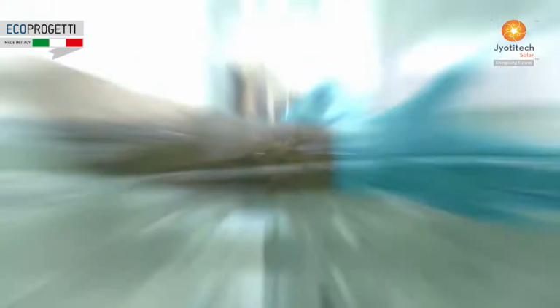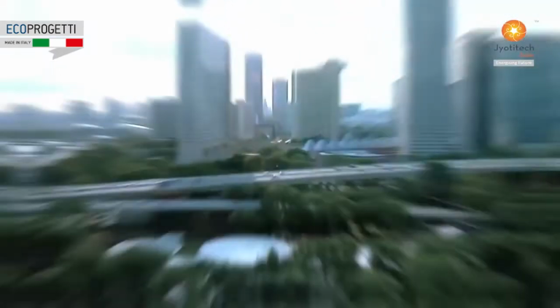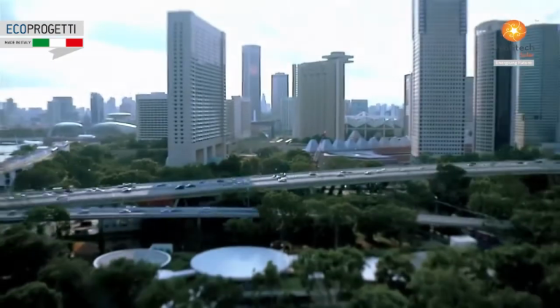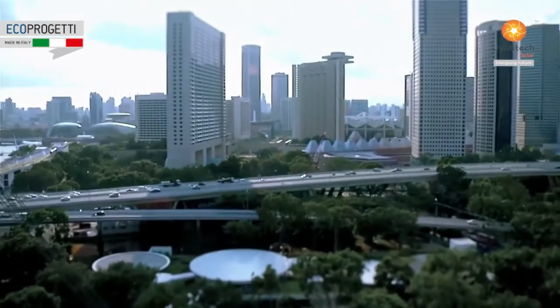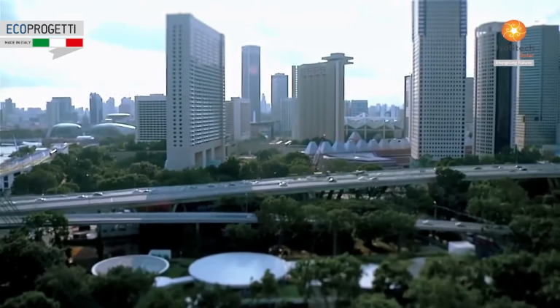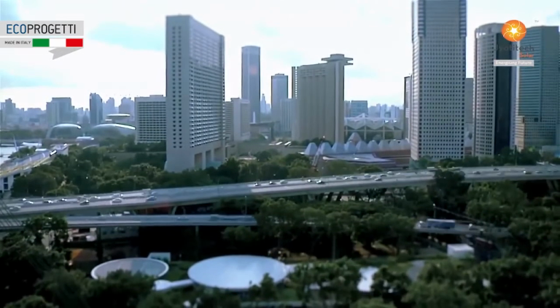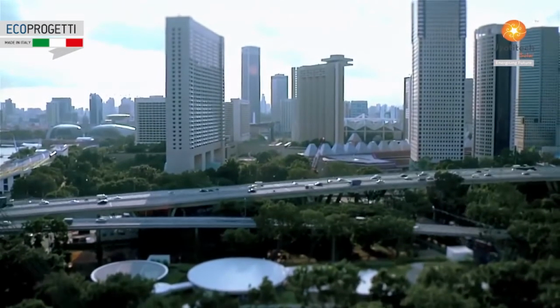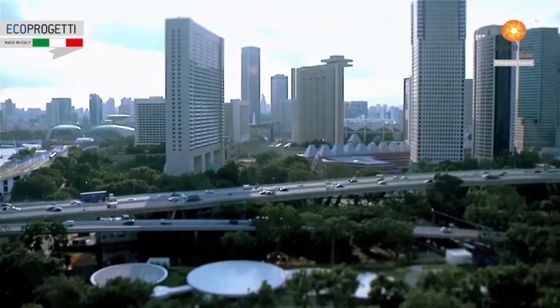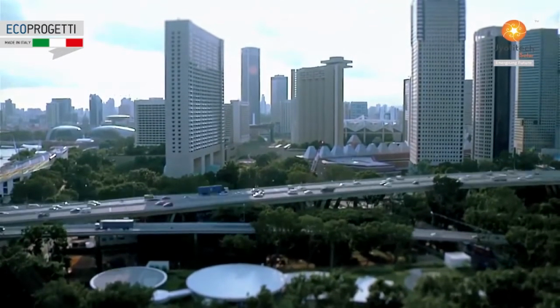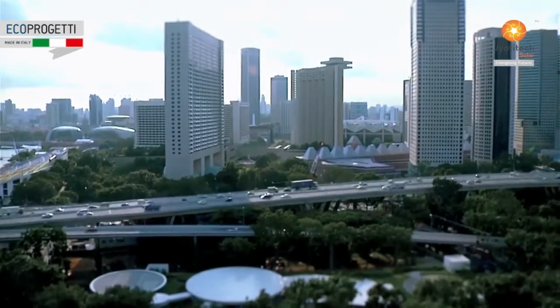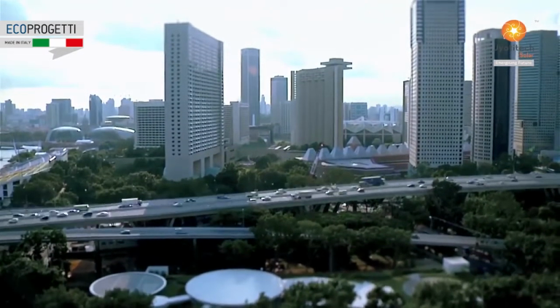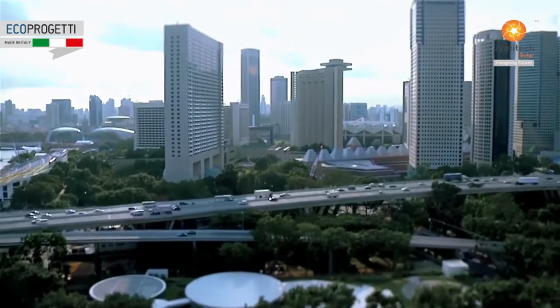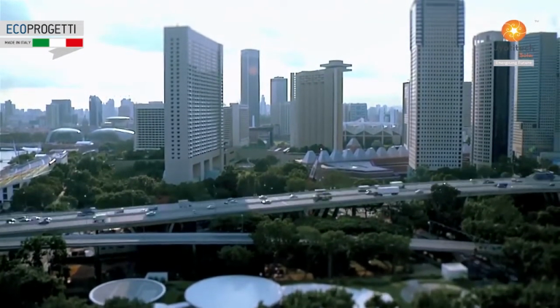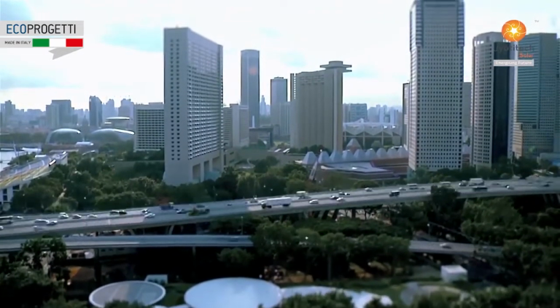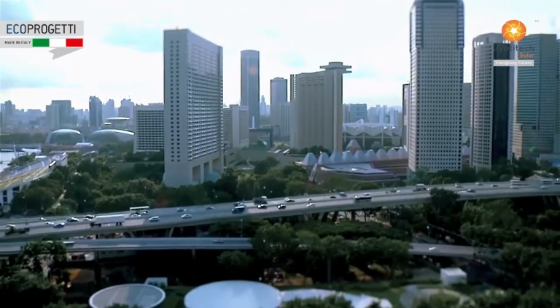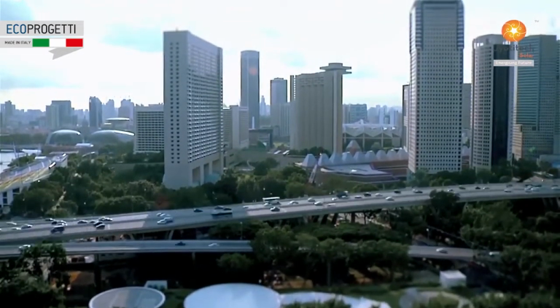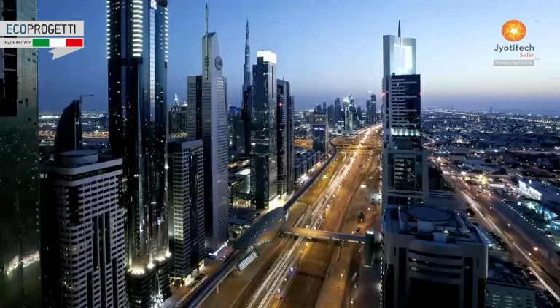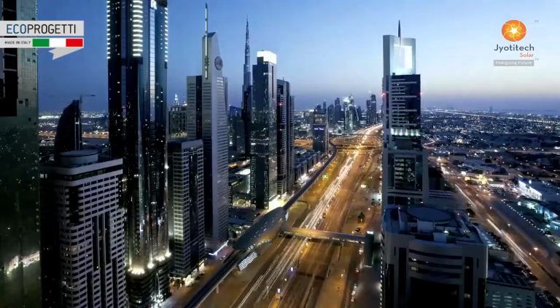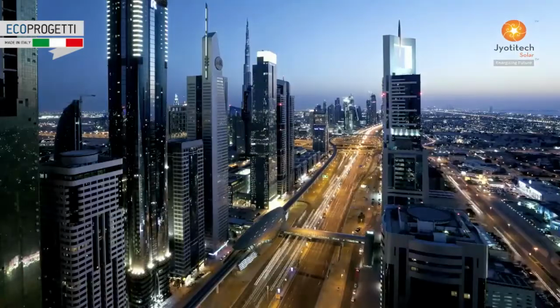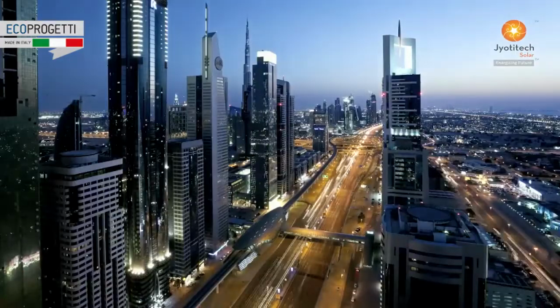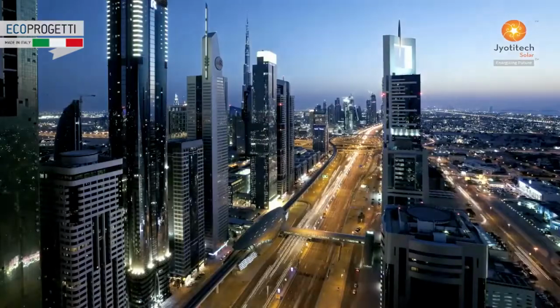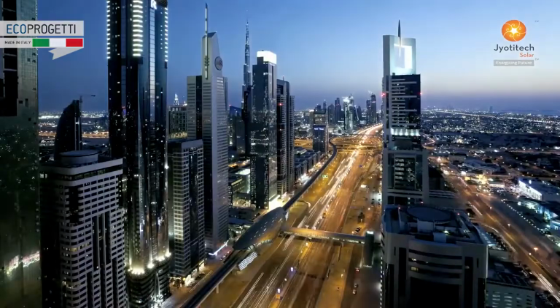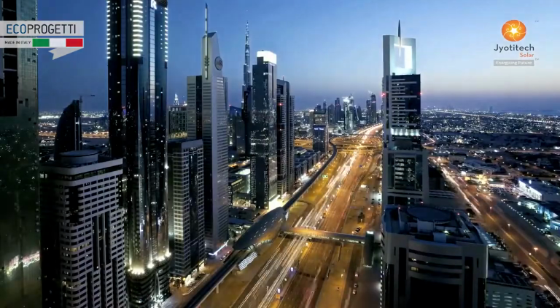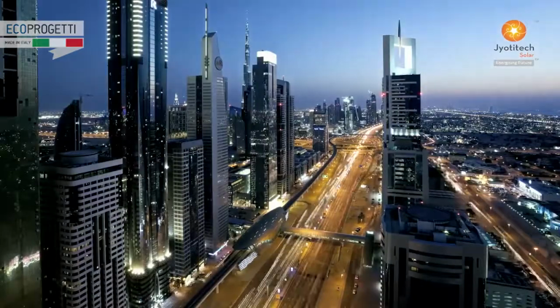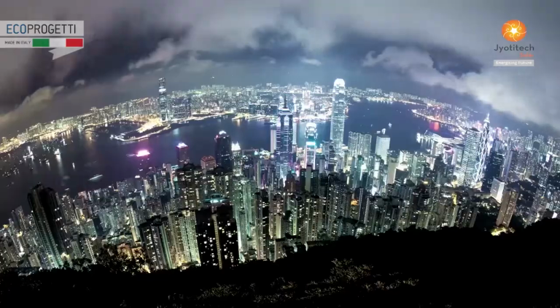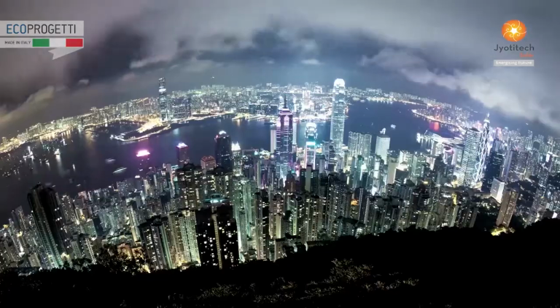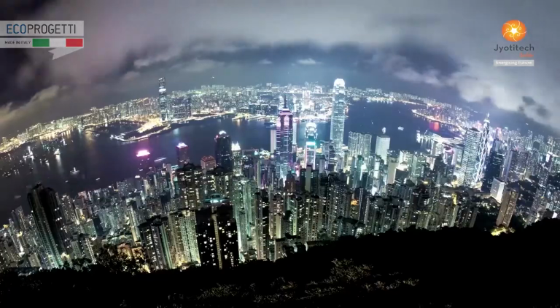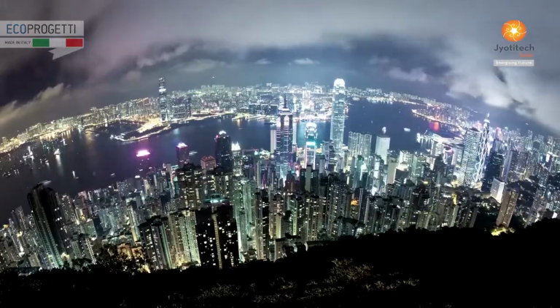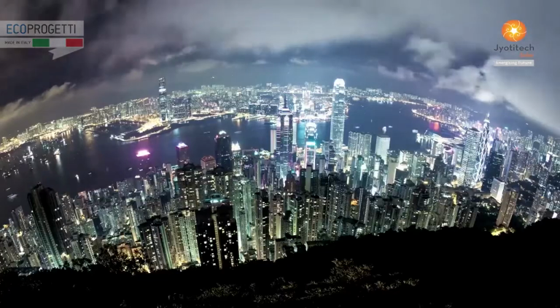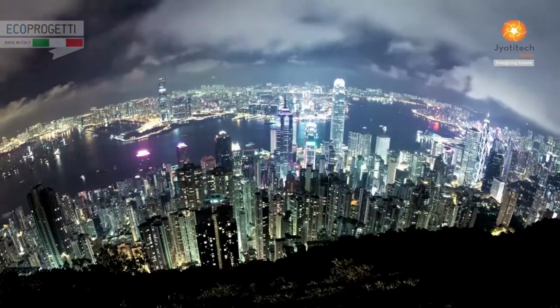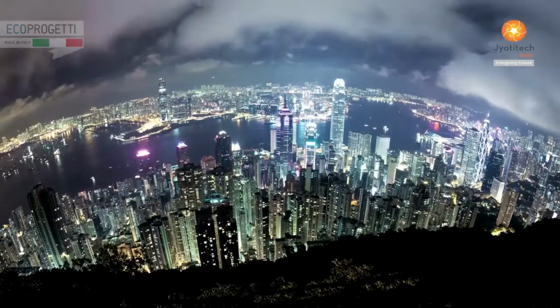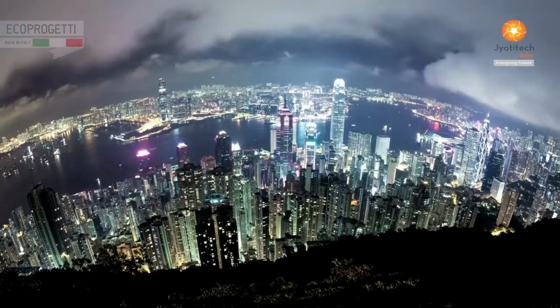Inspired by our global vision of a greener planet and energy prosperity for the entire humanity.